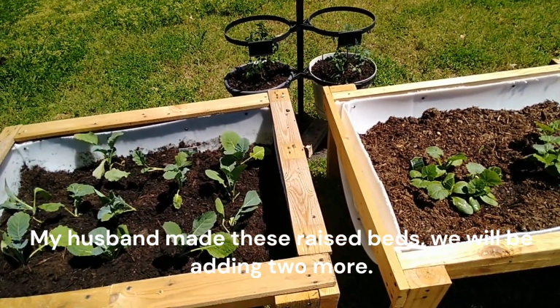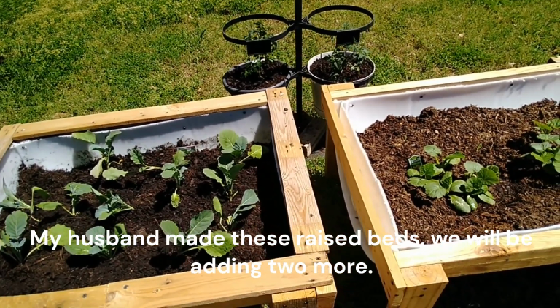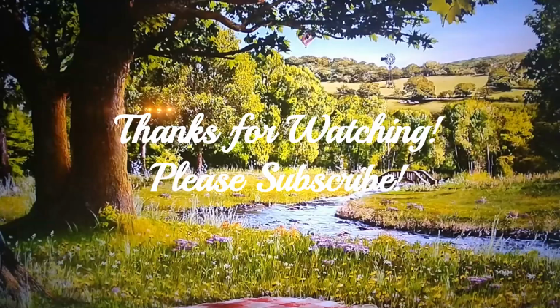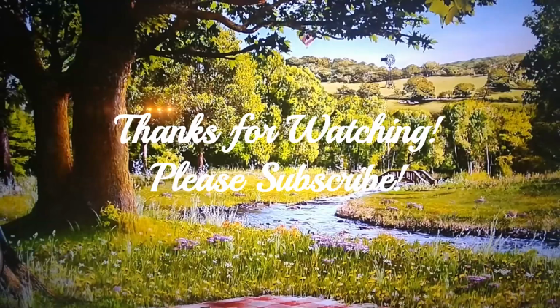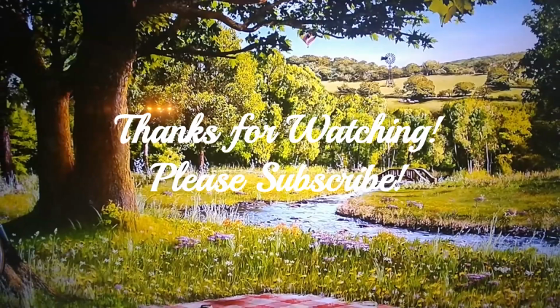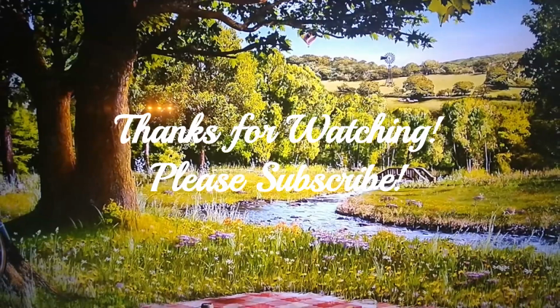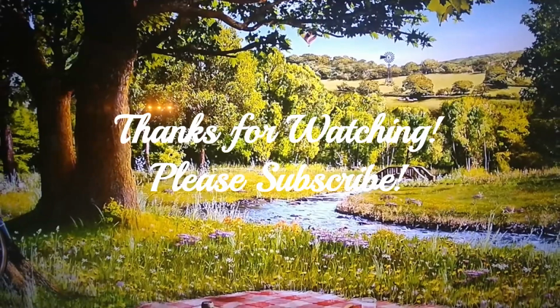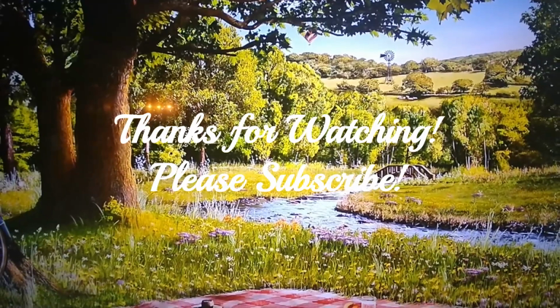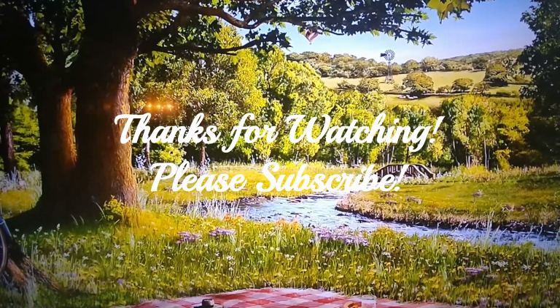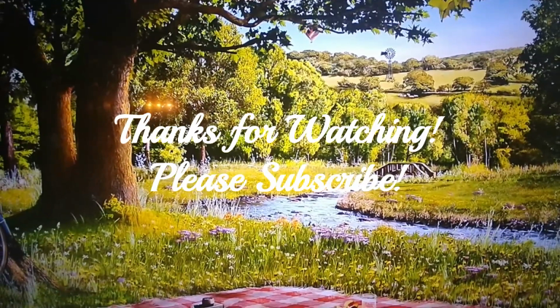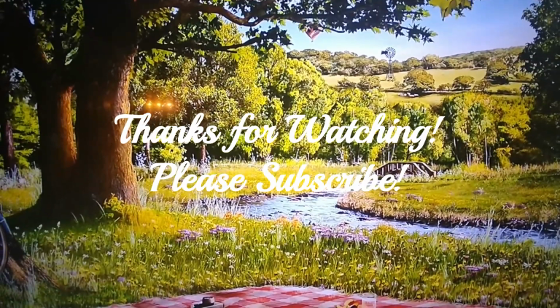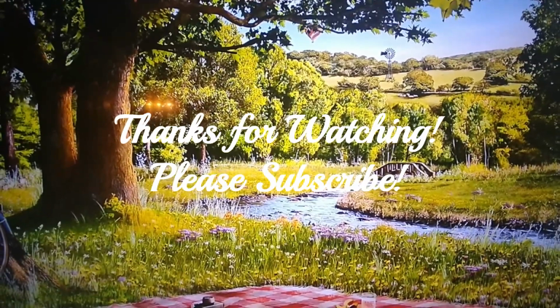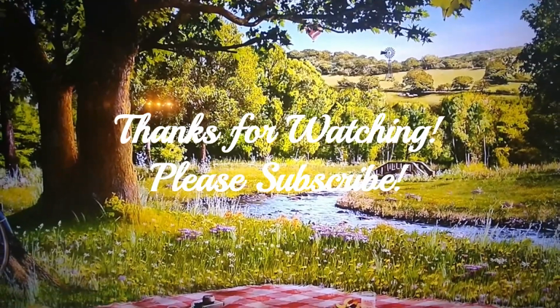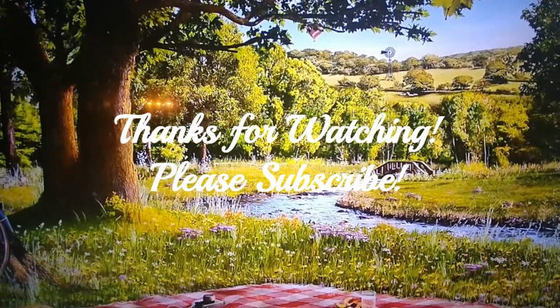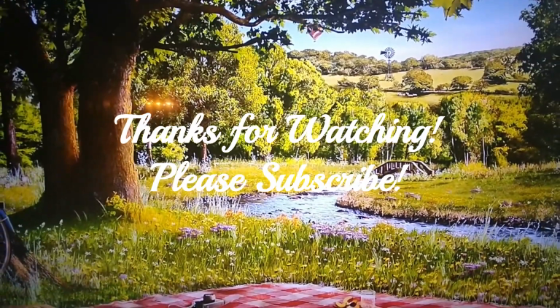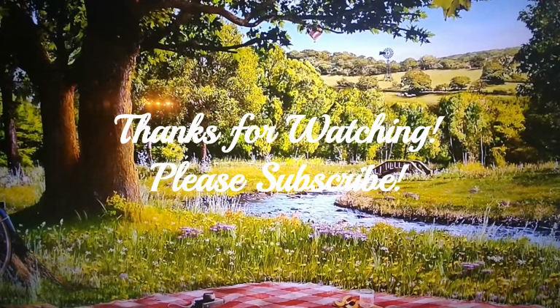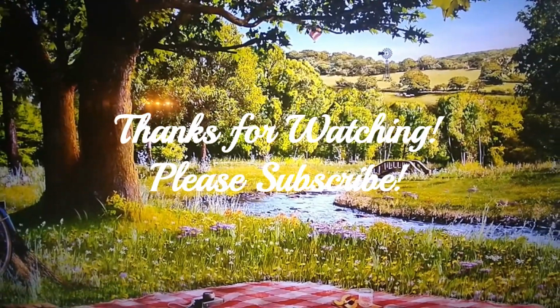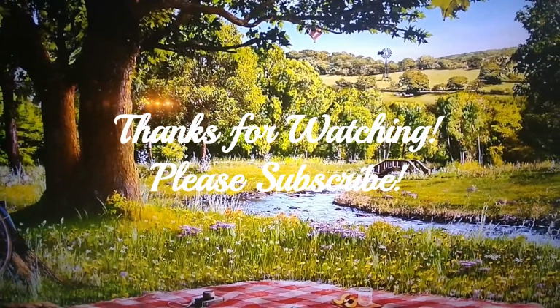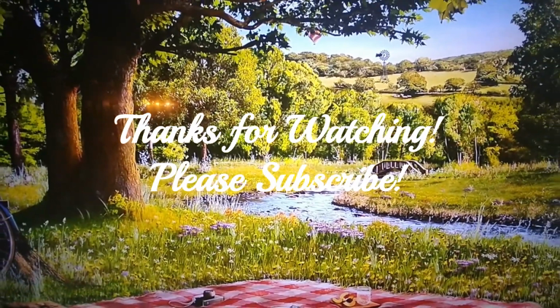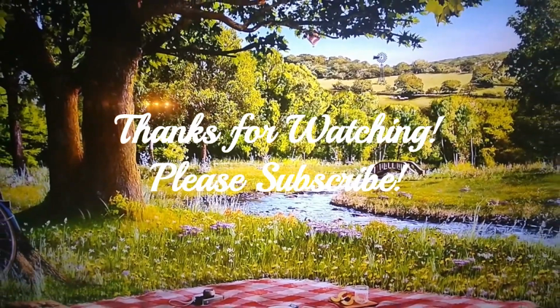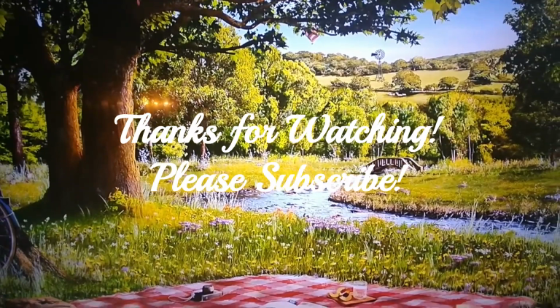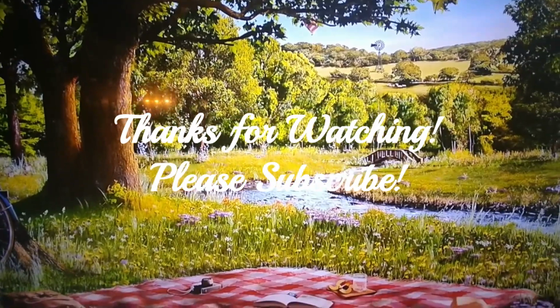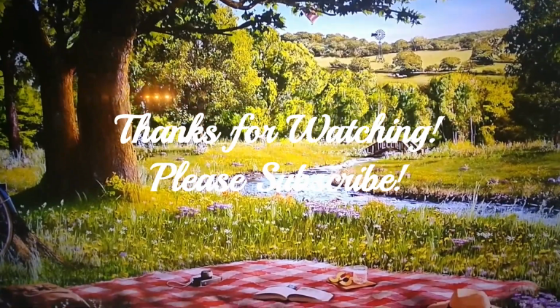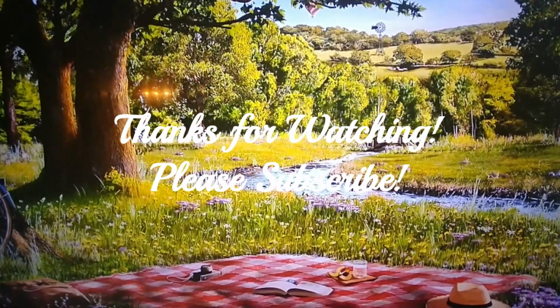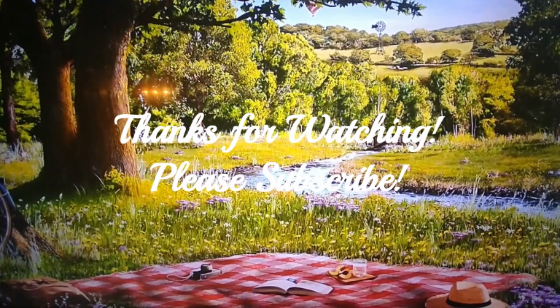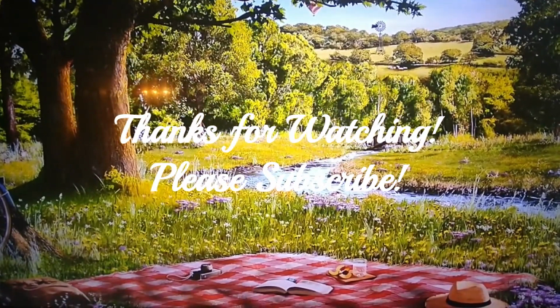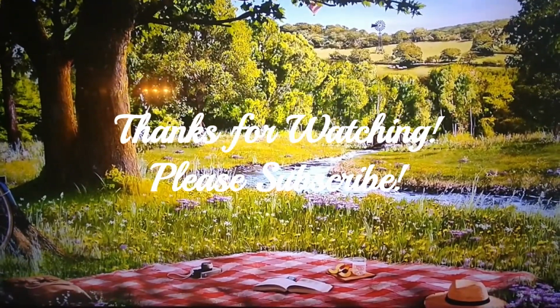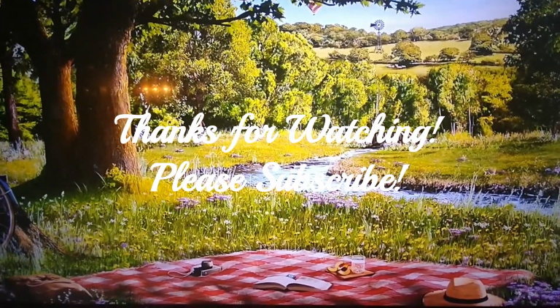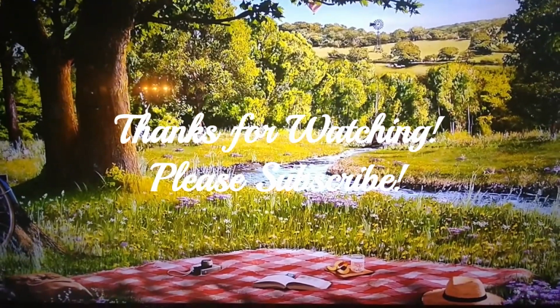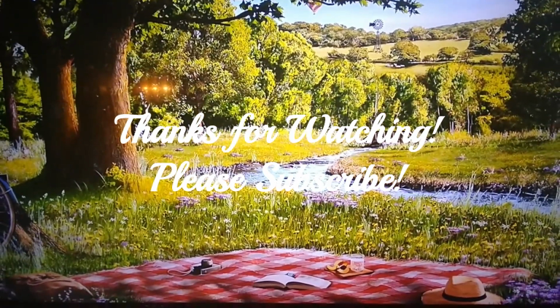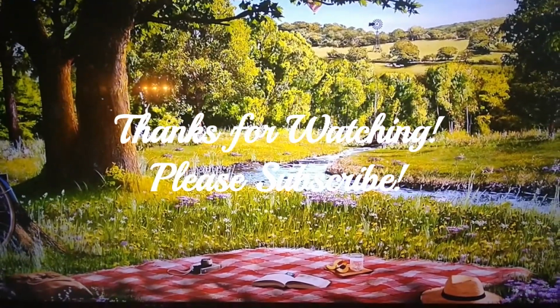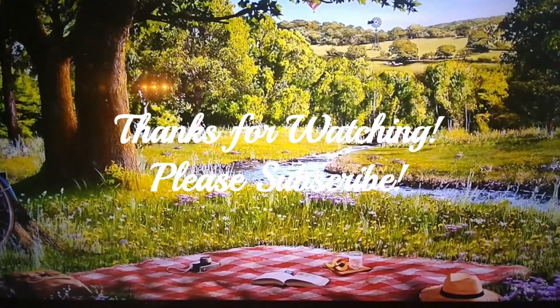I hope you enjoyed this little snippet. Have an awesome day.